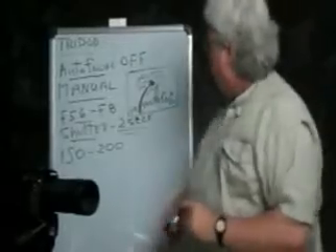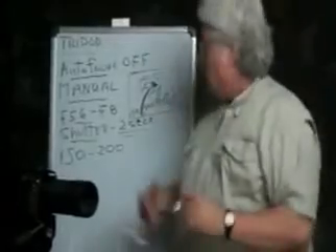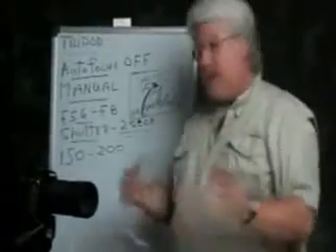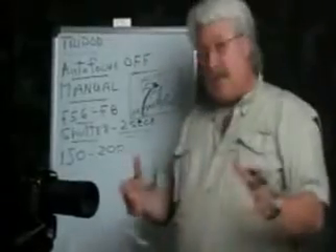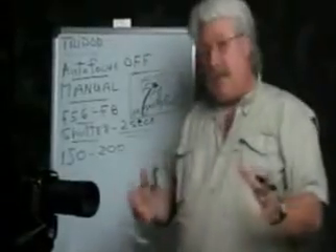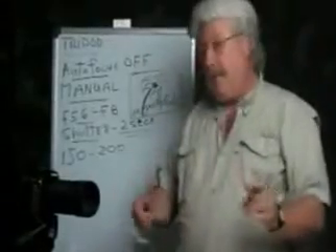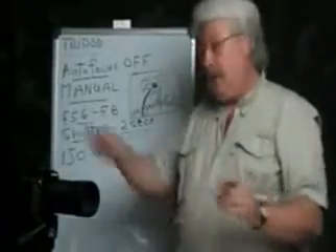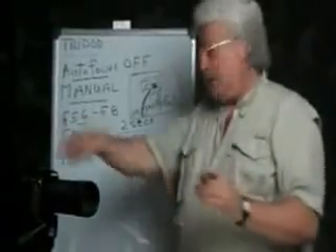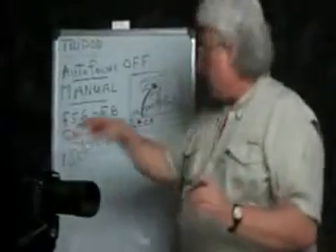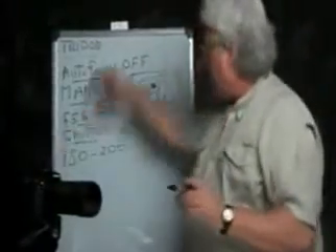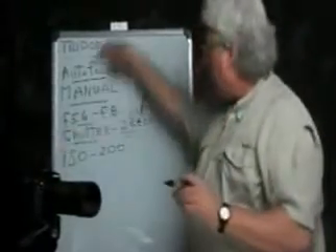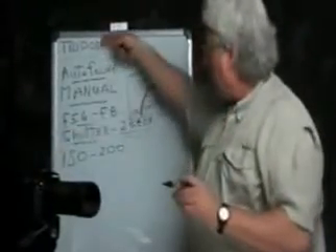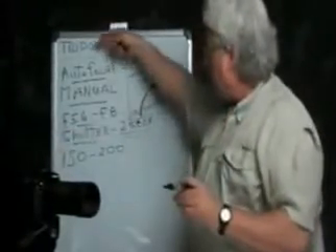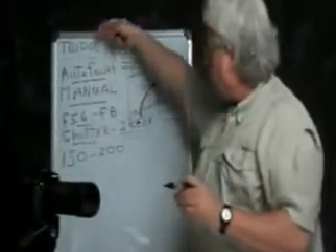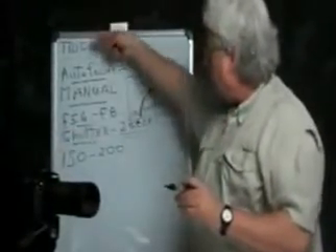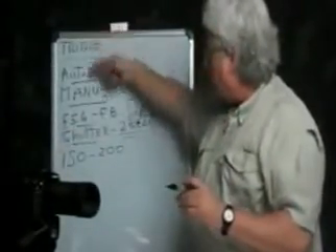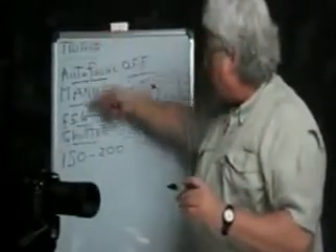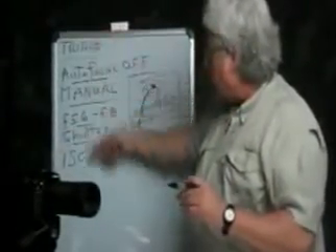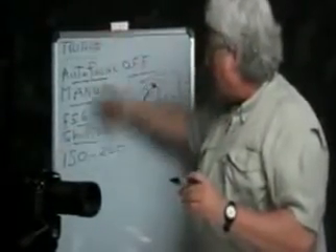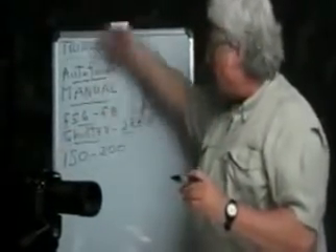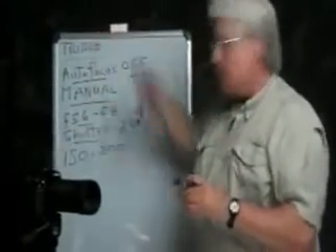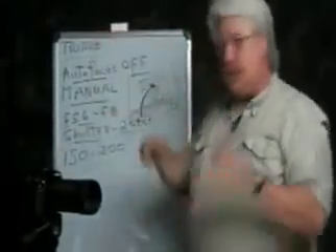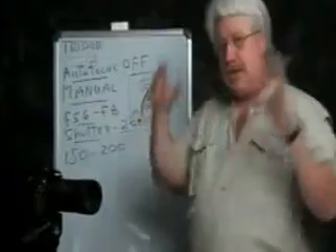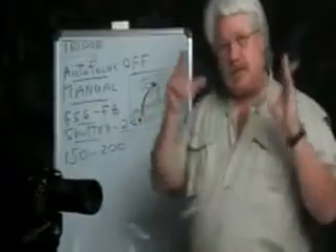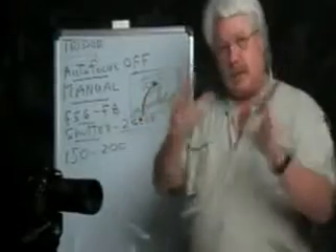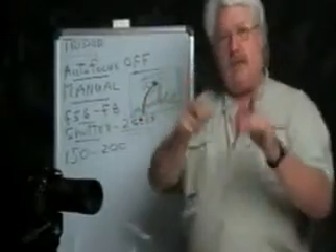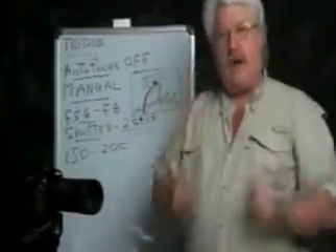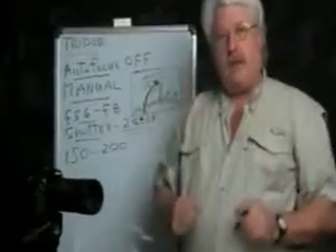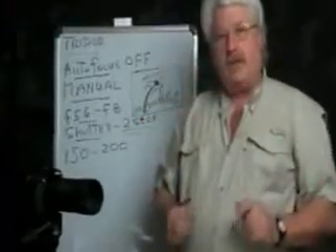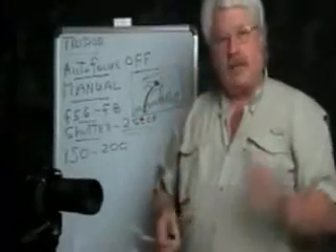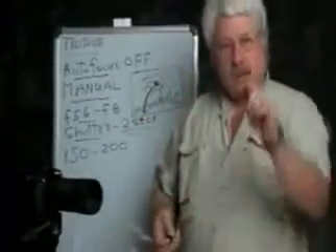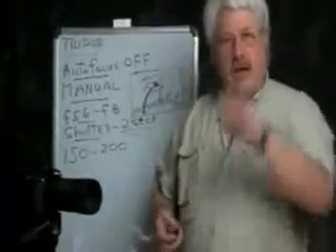It's pretty simple. Set your camera on manual, follow these steps, and you should get some great fireworks shots. Good luck.